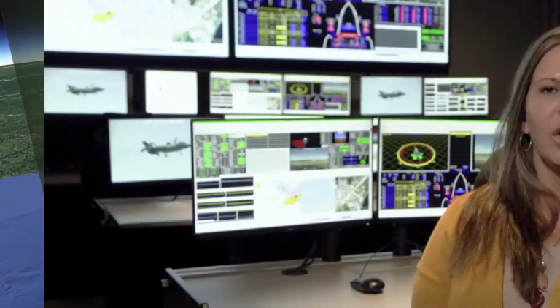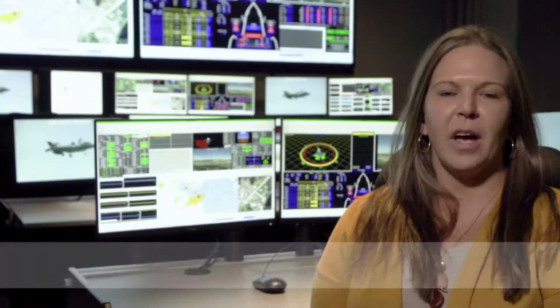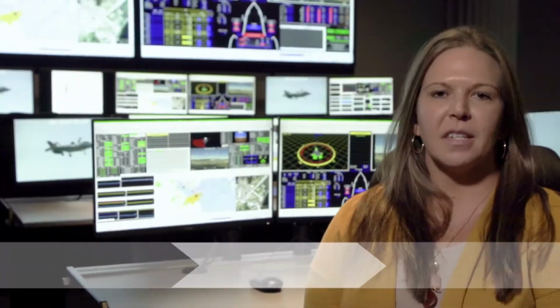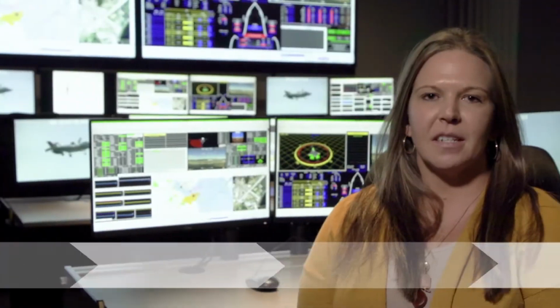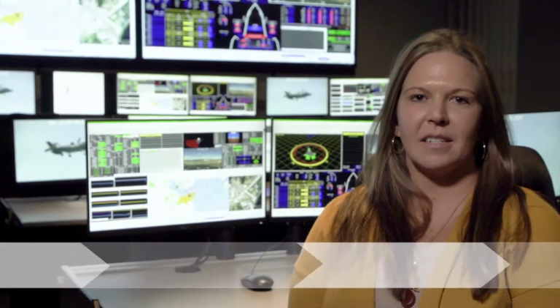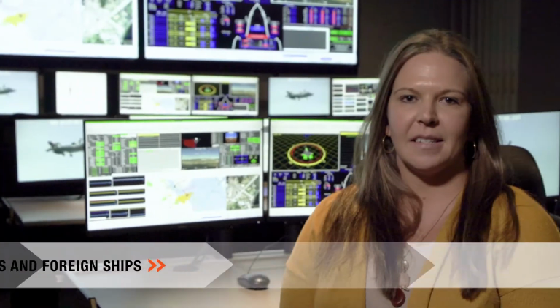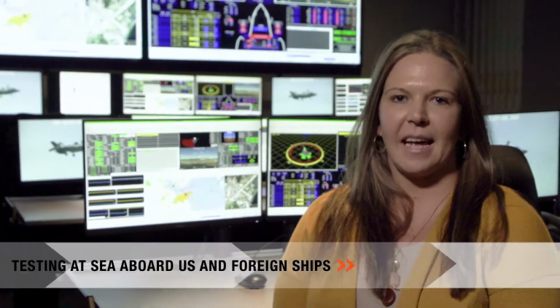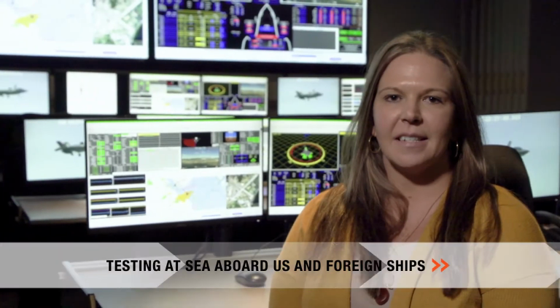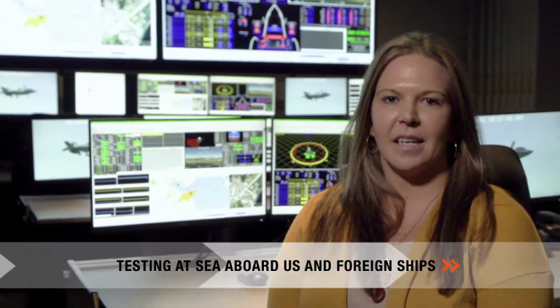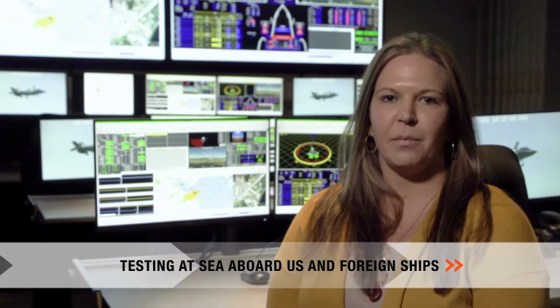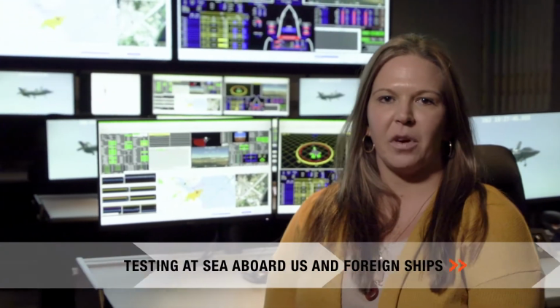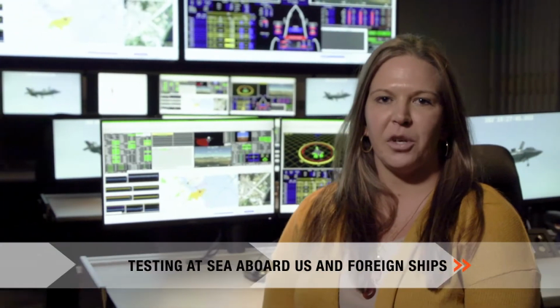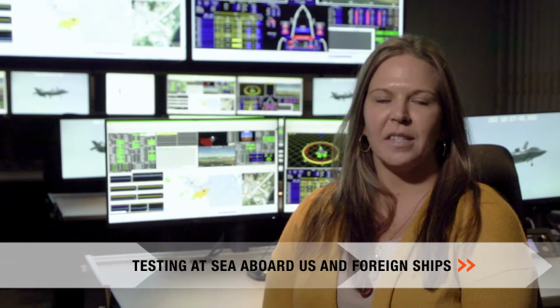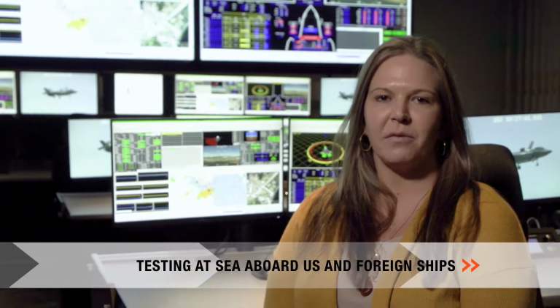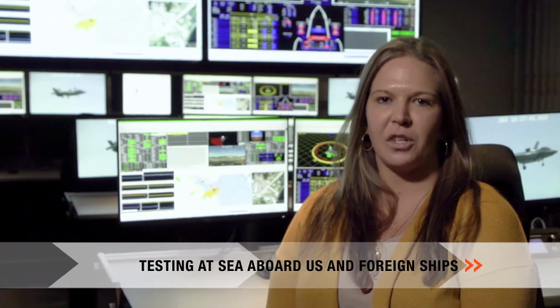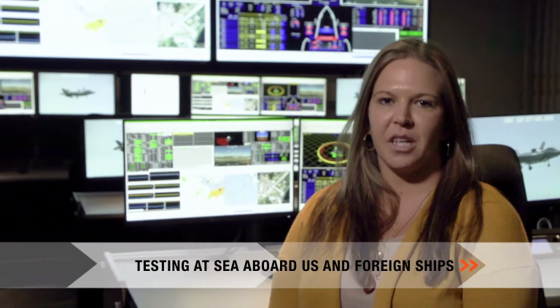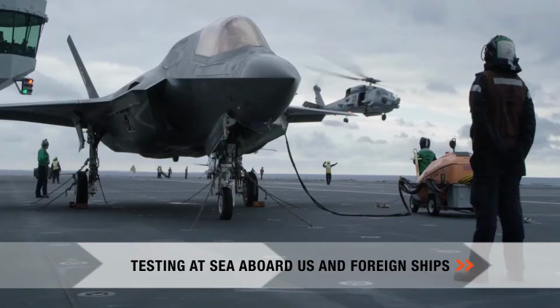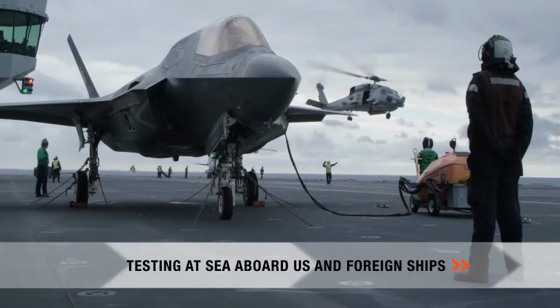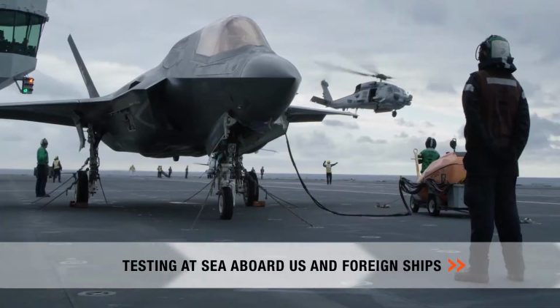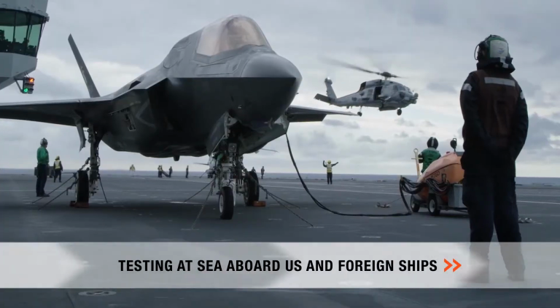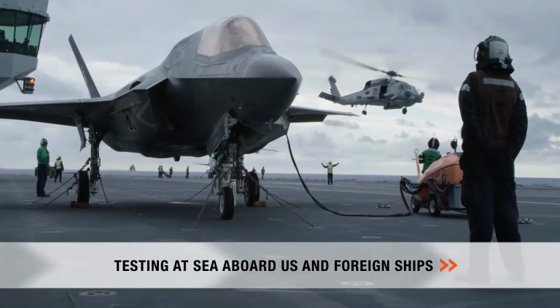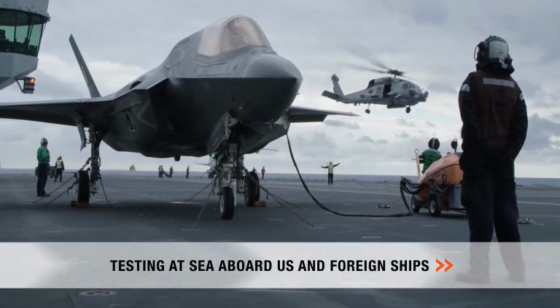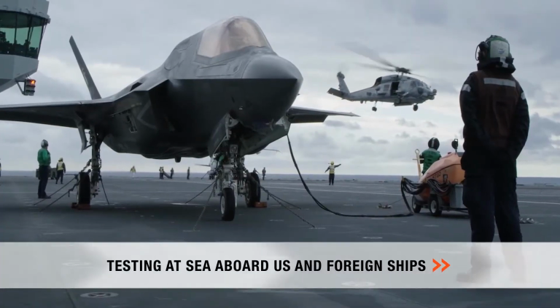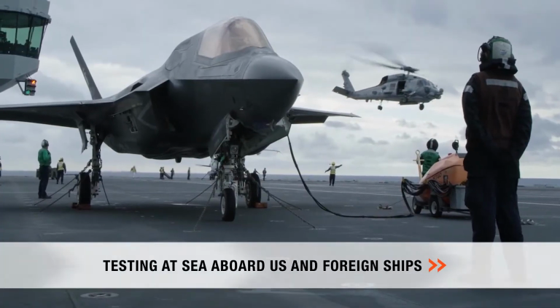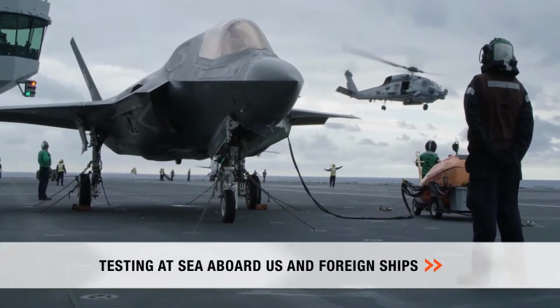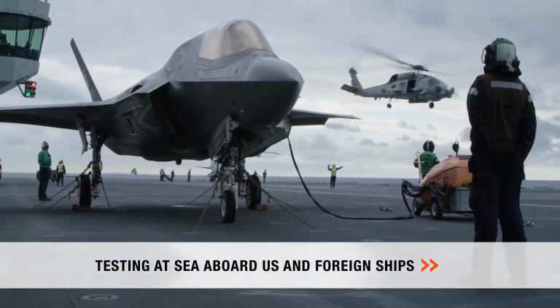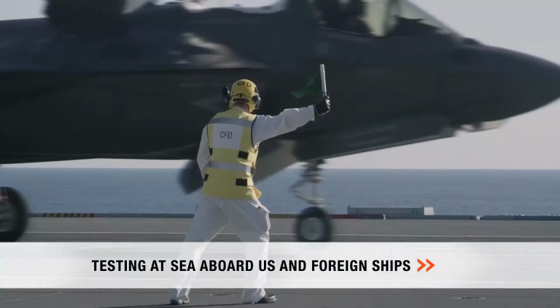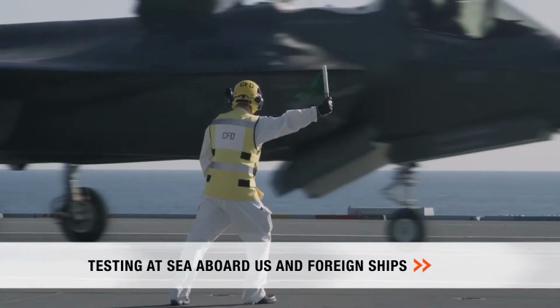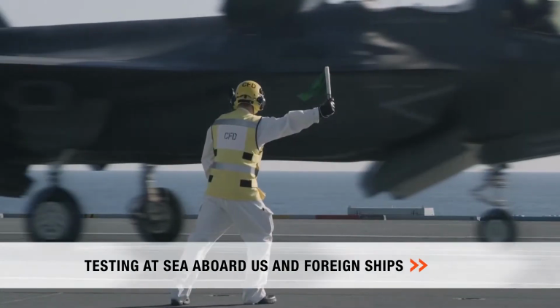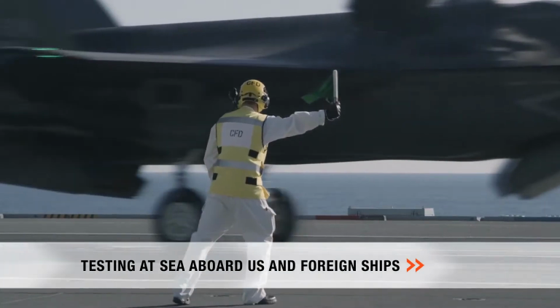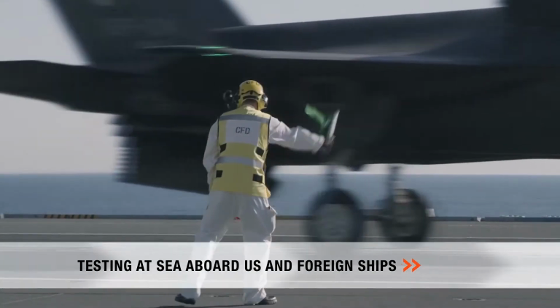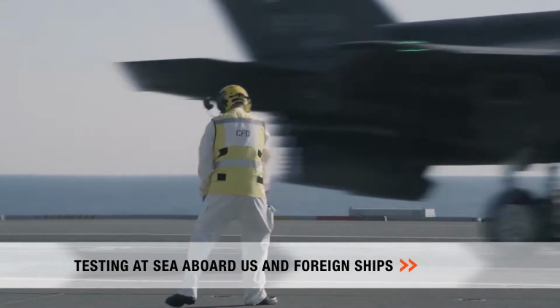We also conduct testing at sea aboard U.S. and foreign ships, including the British aircraft carrier HMS Queen Elizabeth.